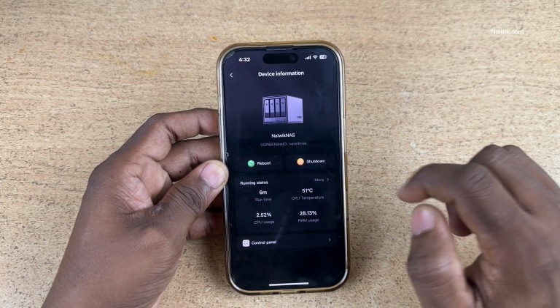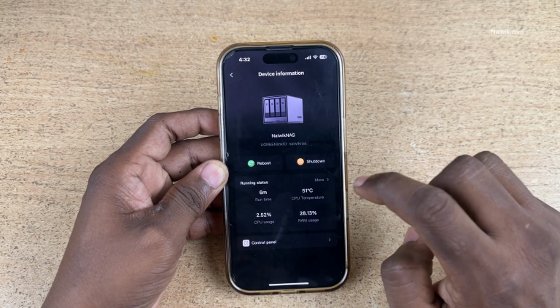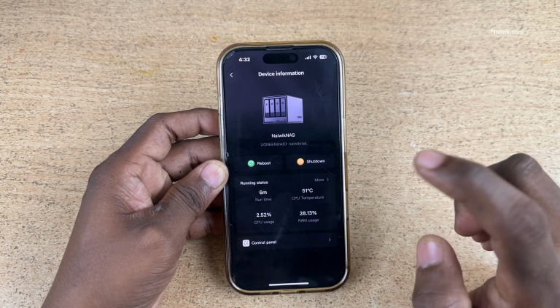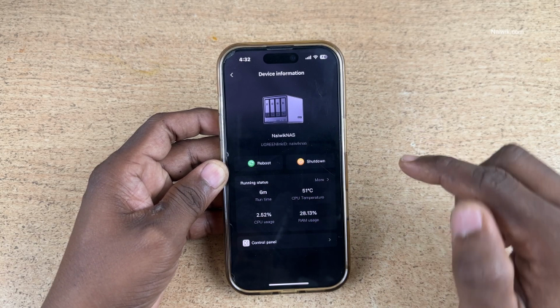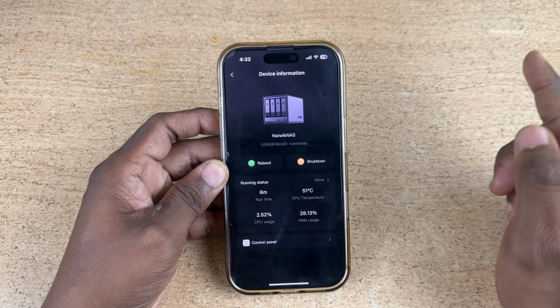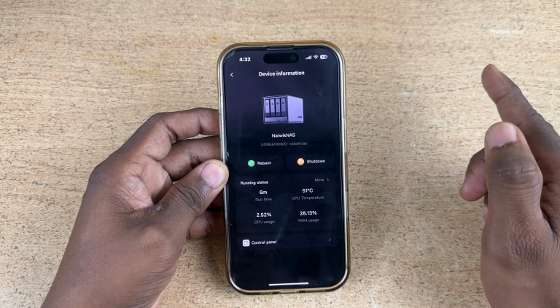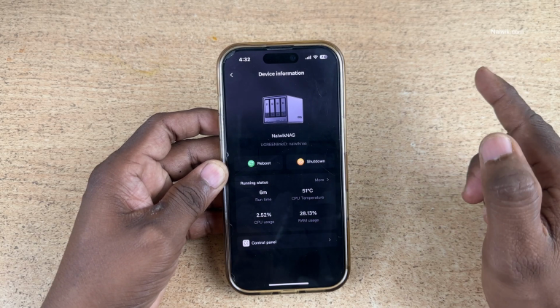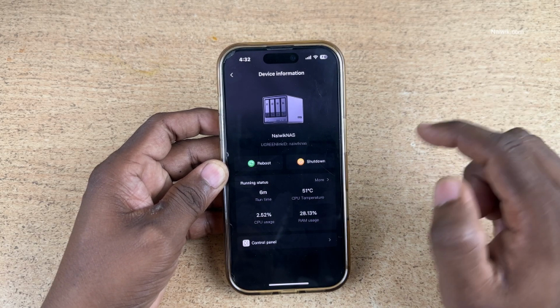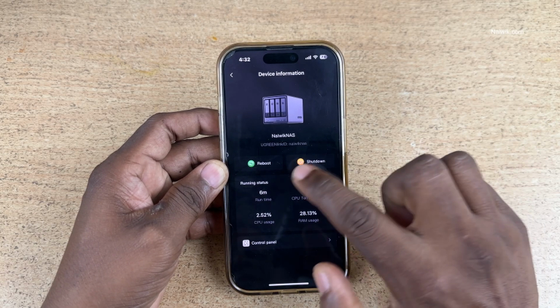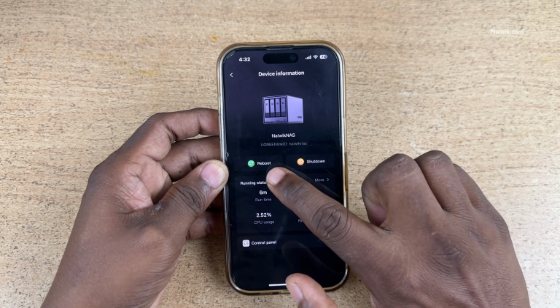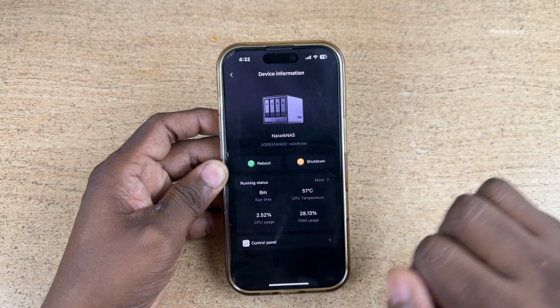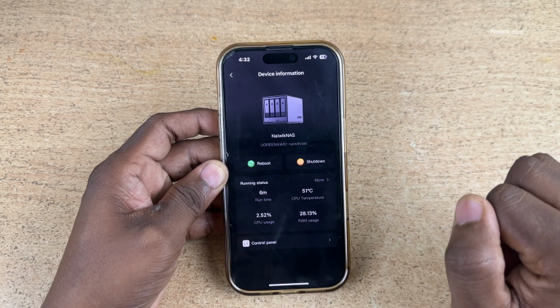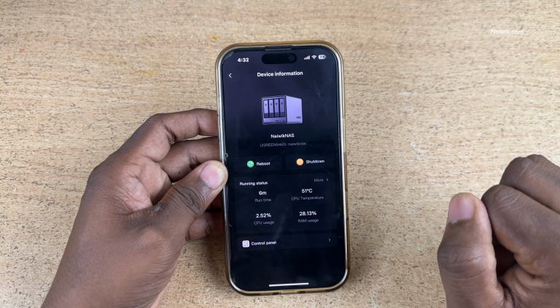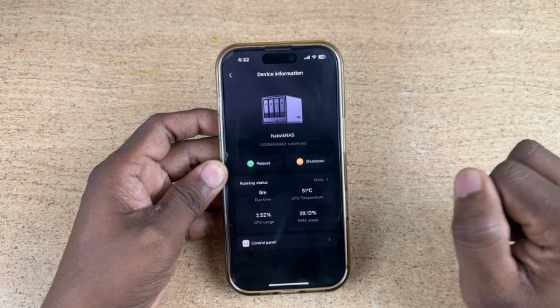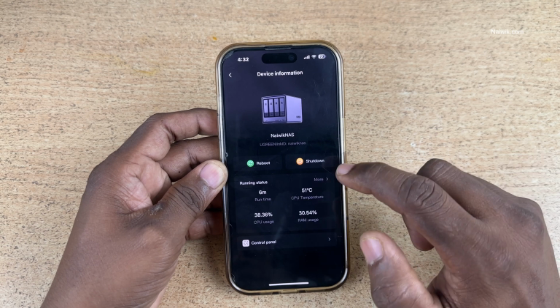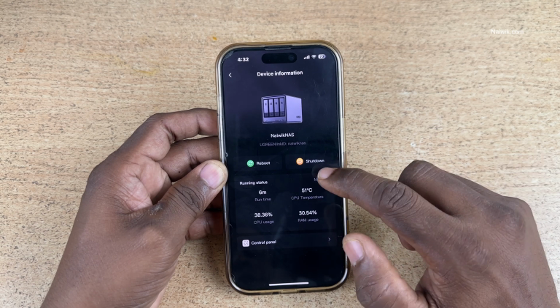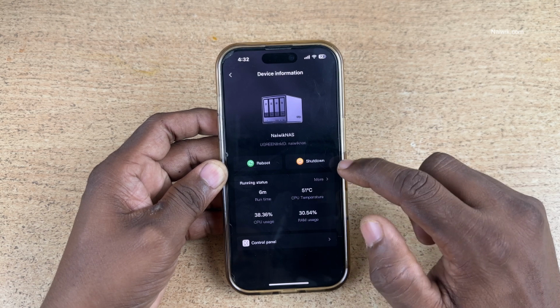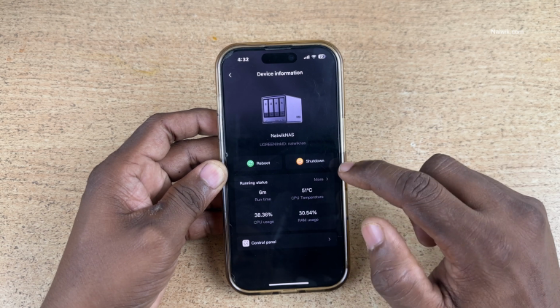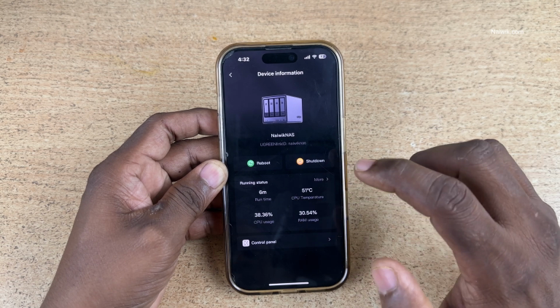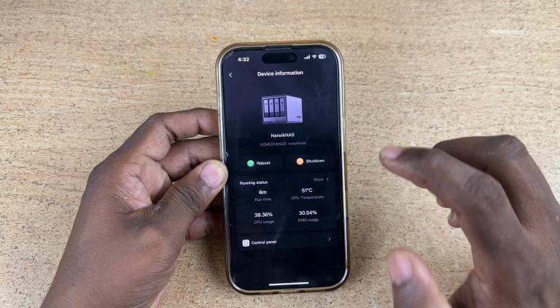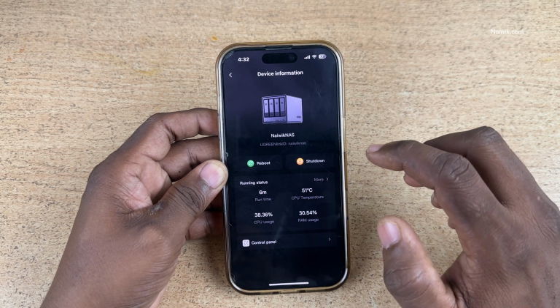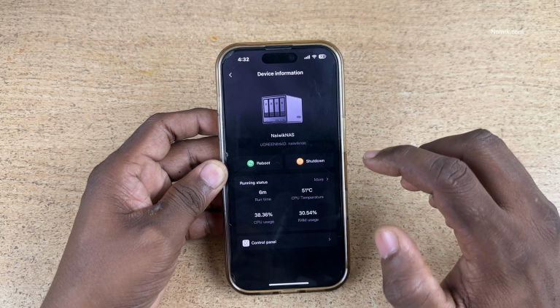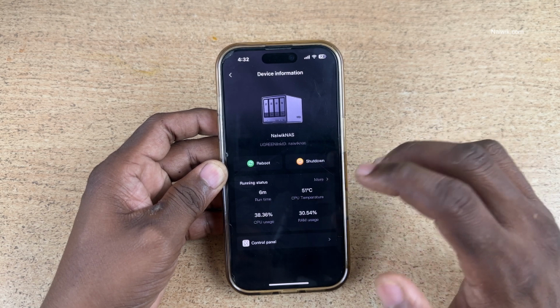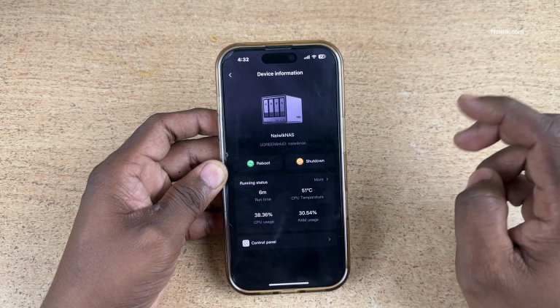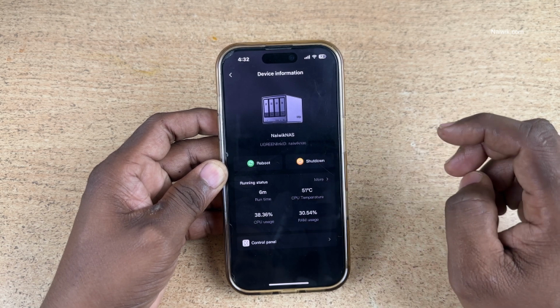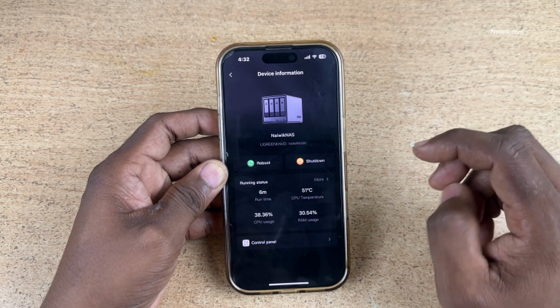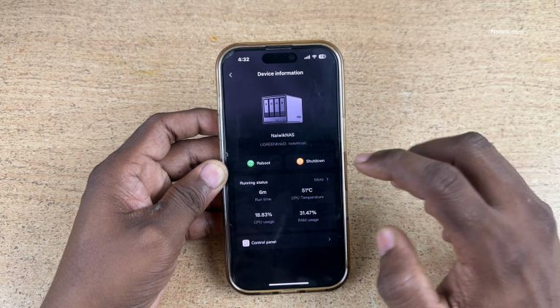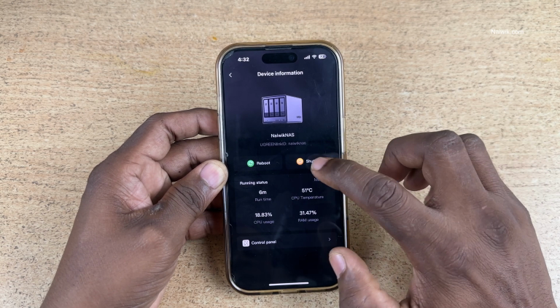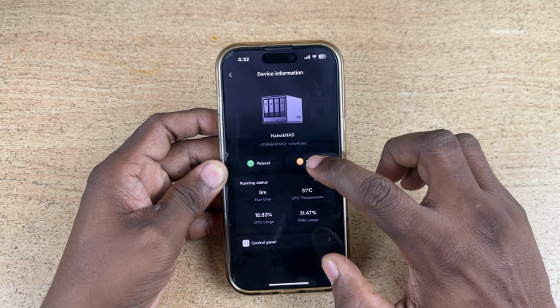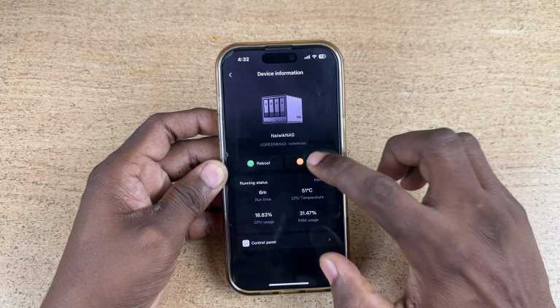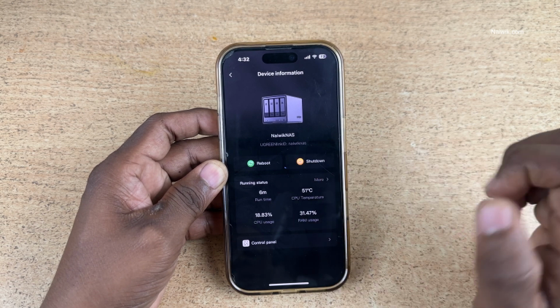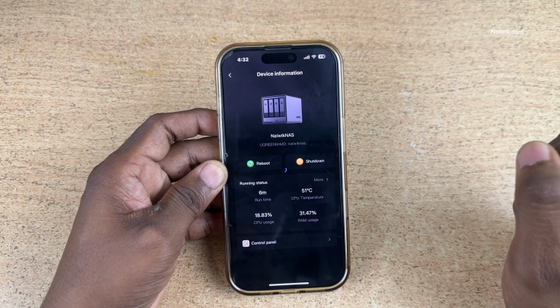If you want to restart your Ugreen NAS, simply click on reboot. If you want to turn off or shut down the Ugreen NAS, simply click on shut down.